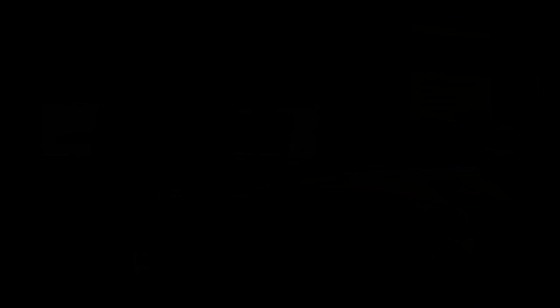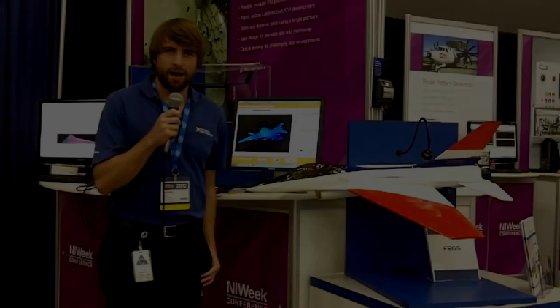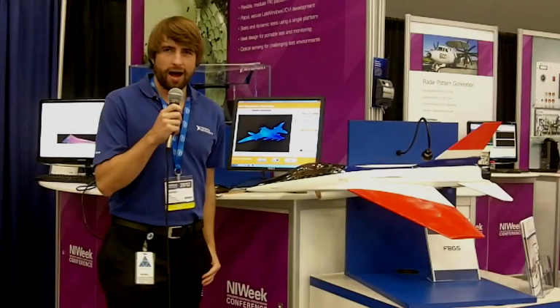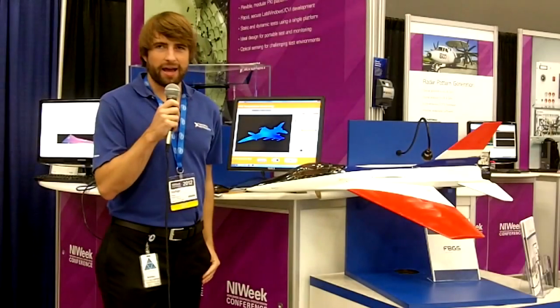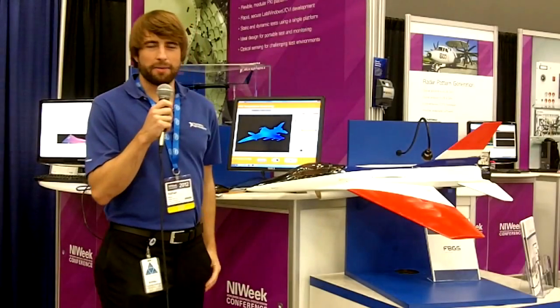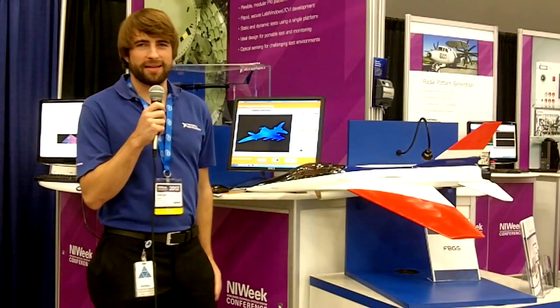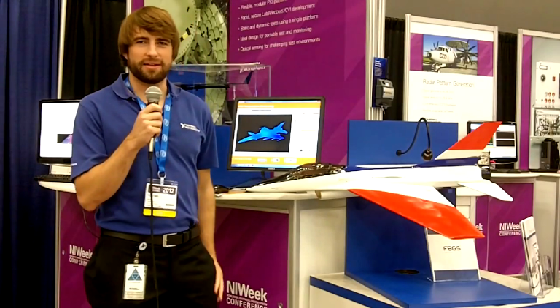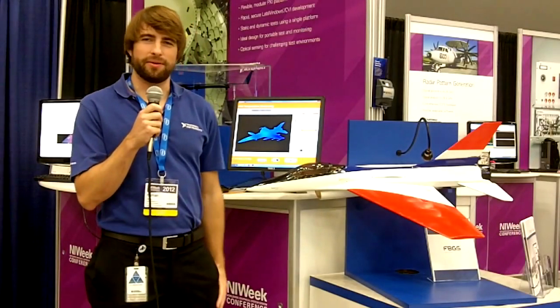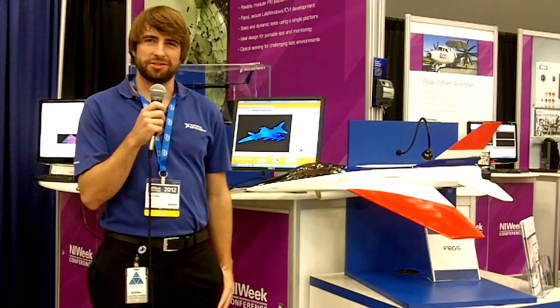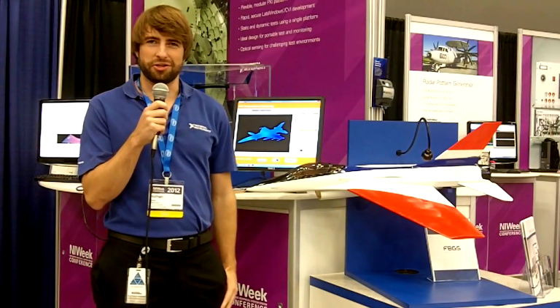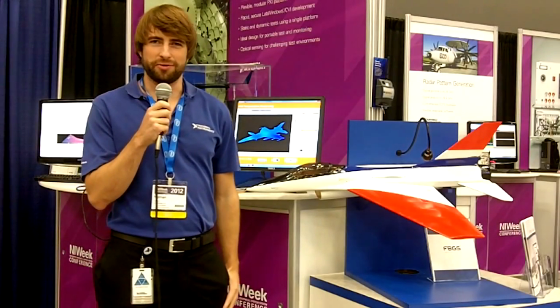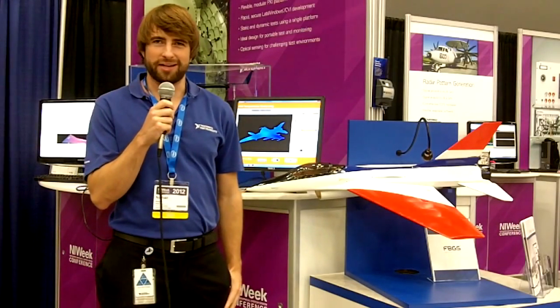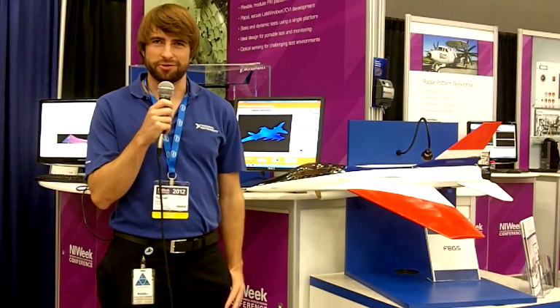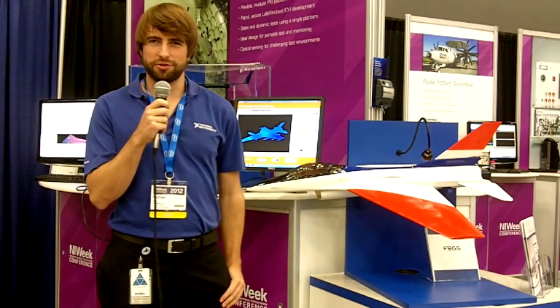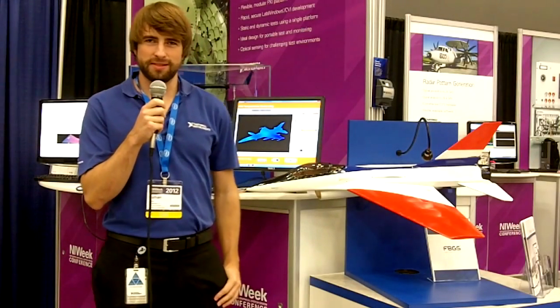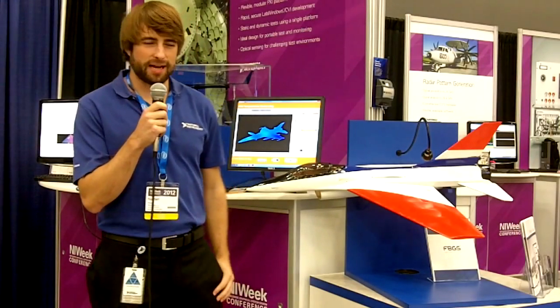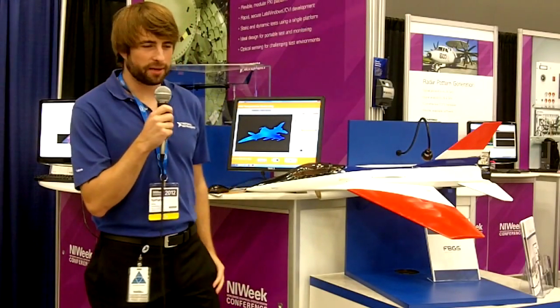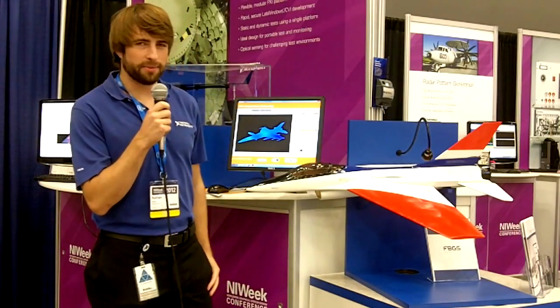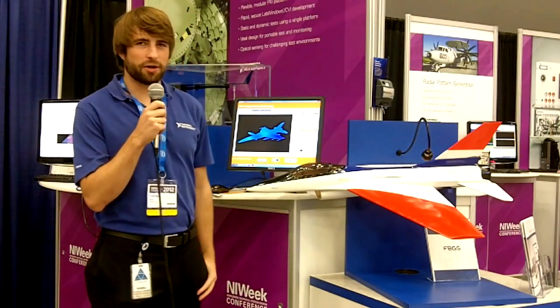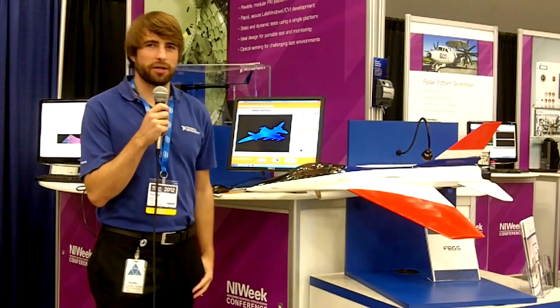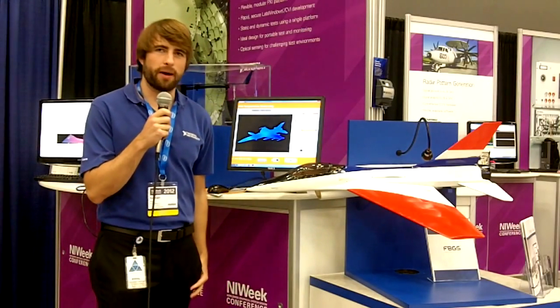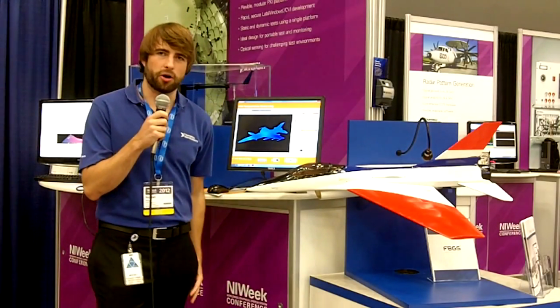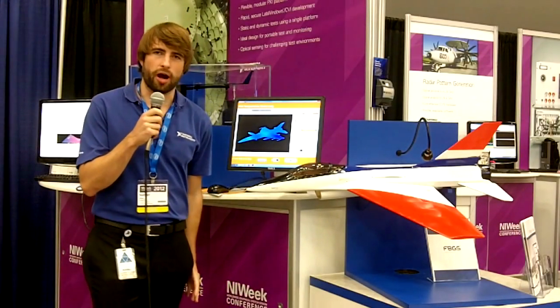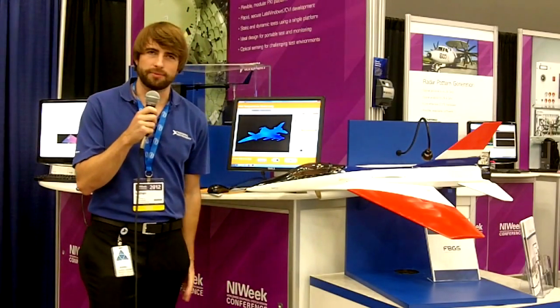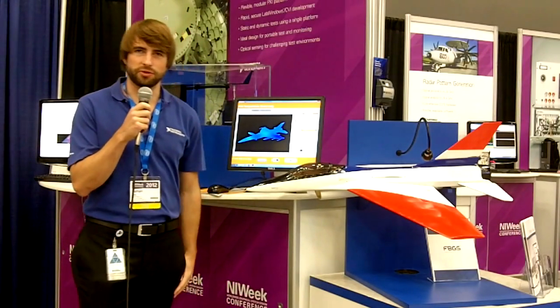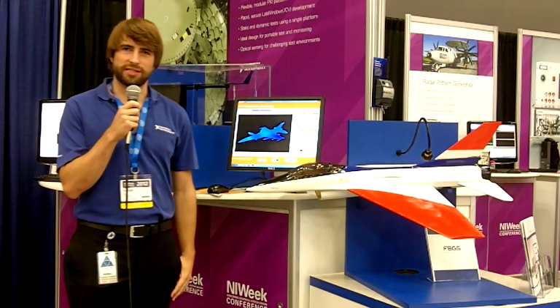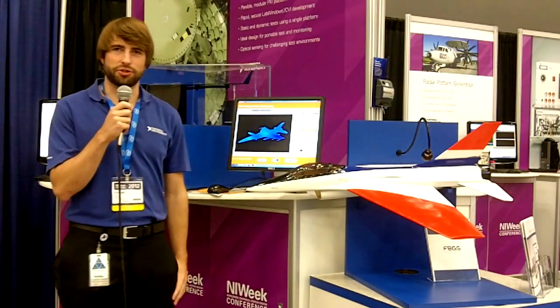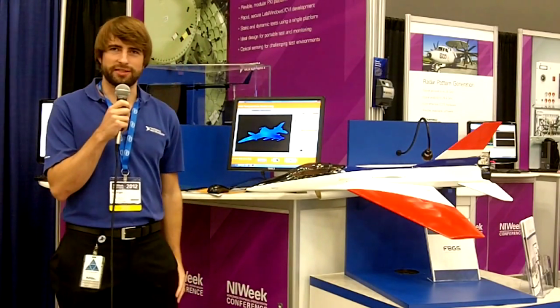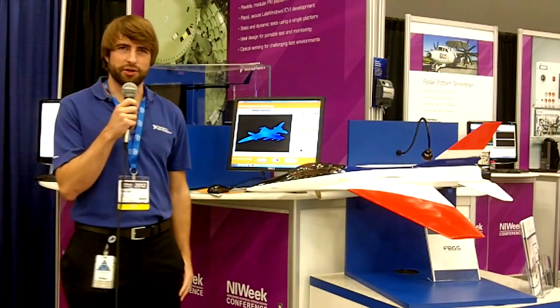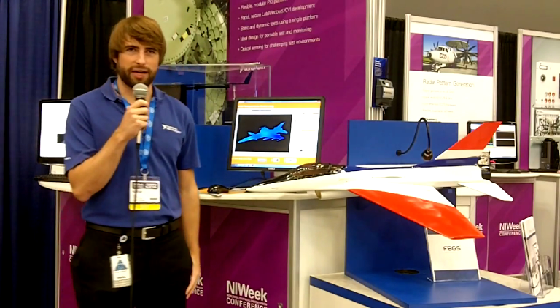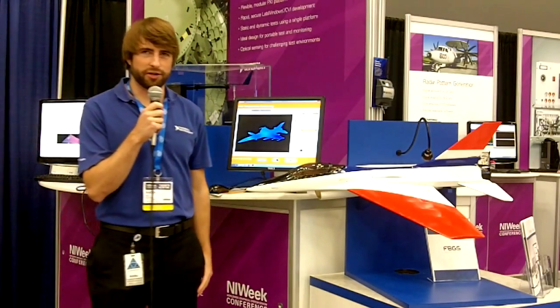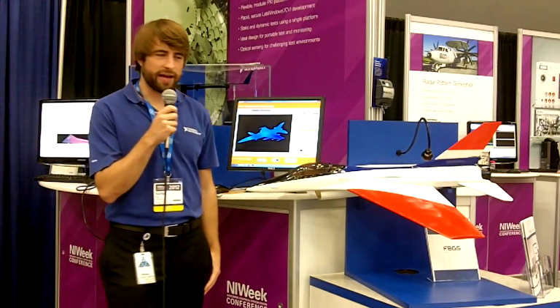Hi, I'm Nathan. I'm an engineer with National Instruments and I'm going to be talking about our optical sensor interrogator today.